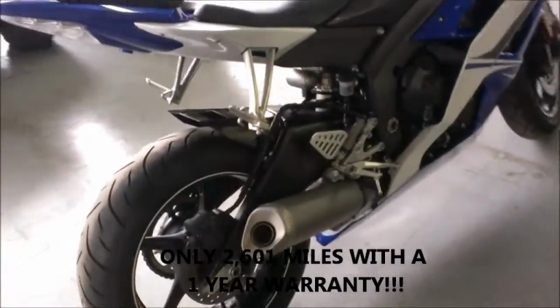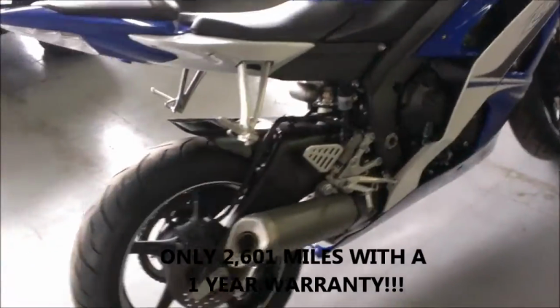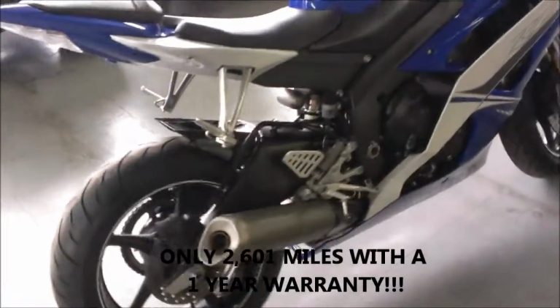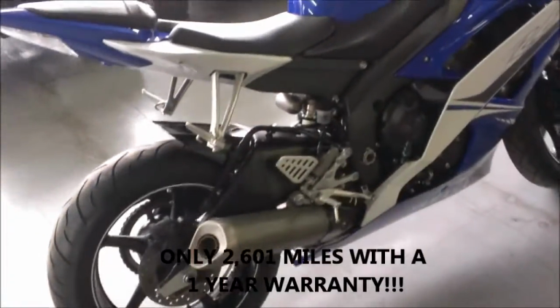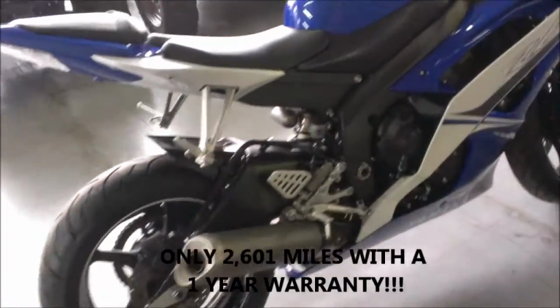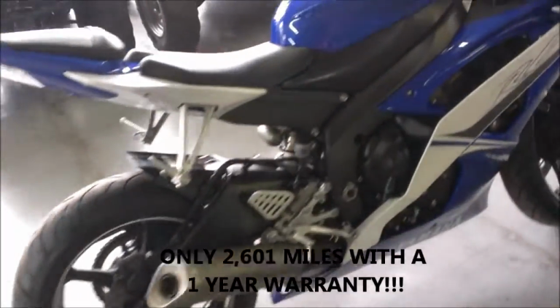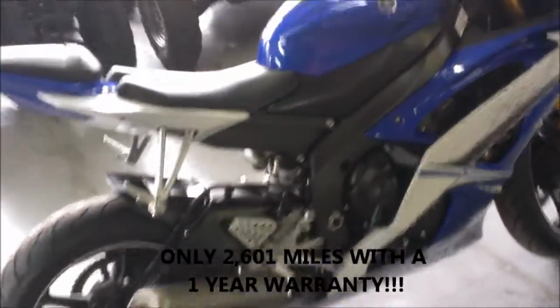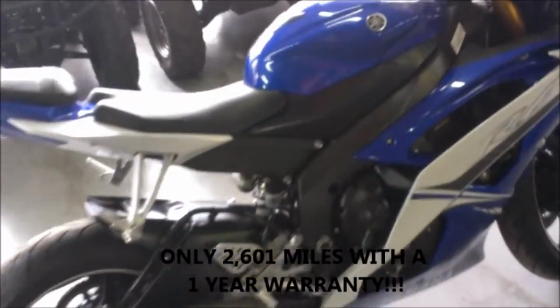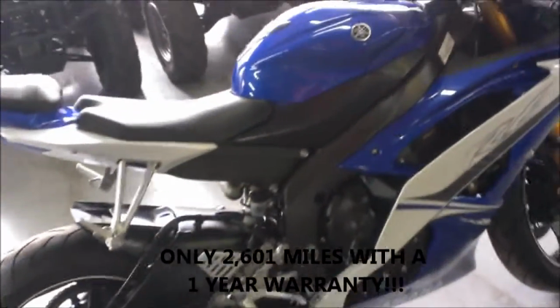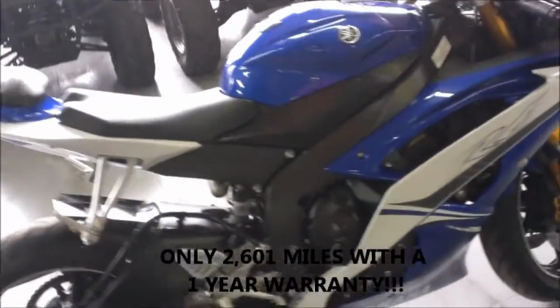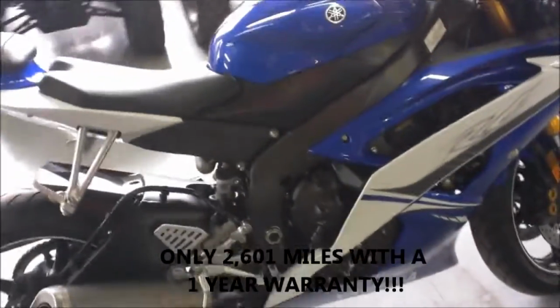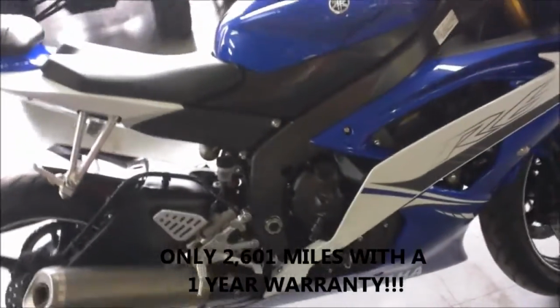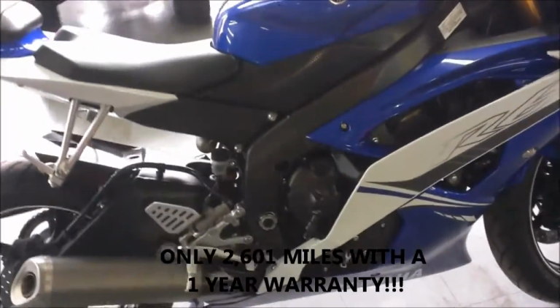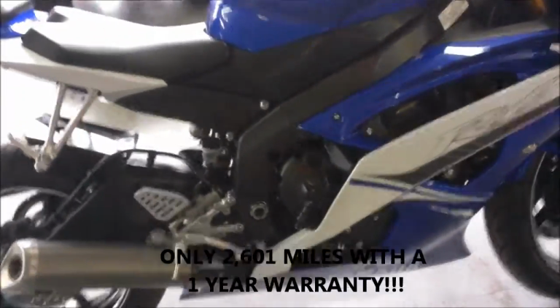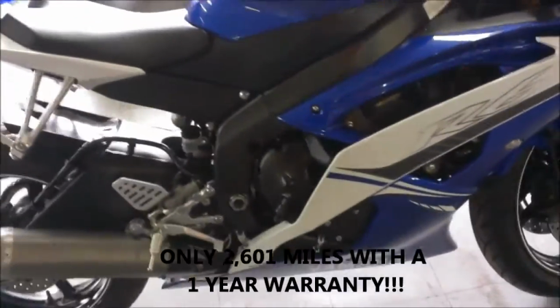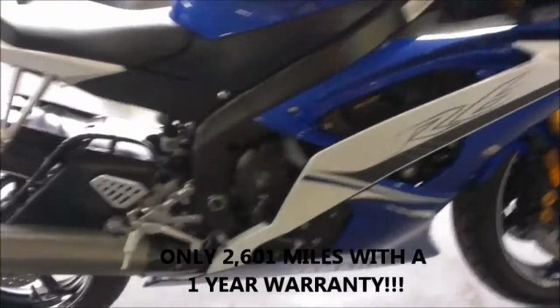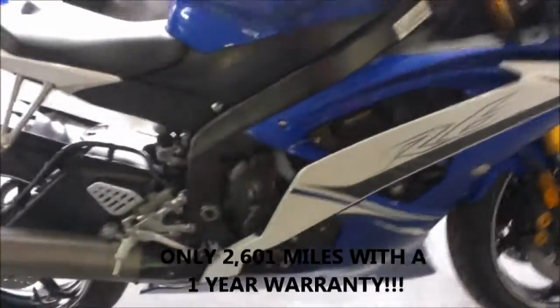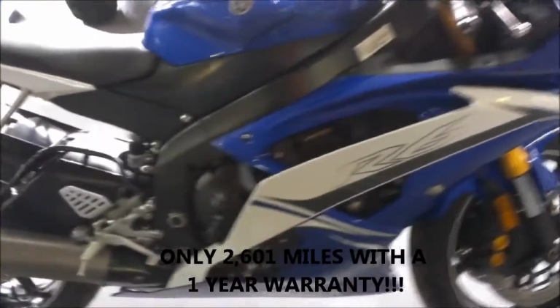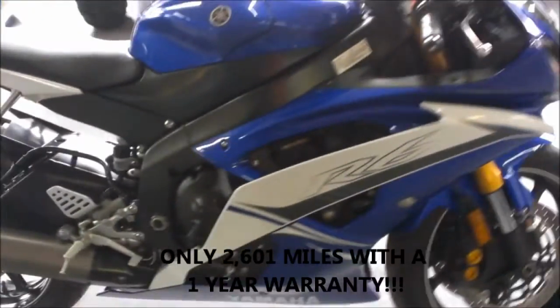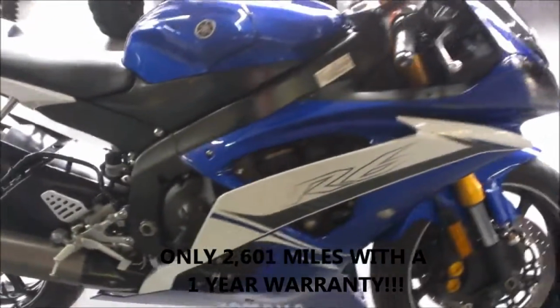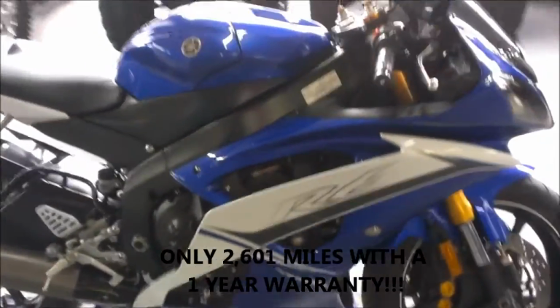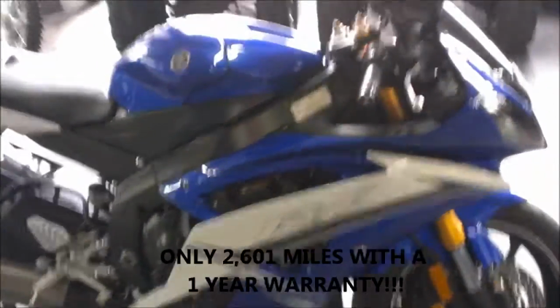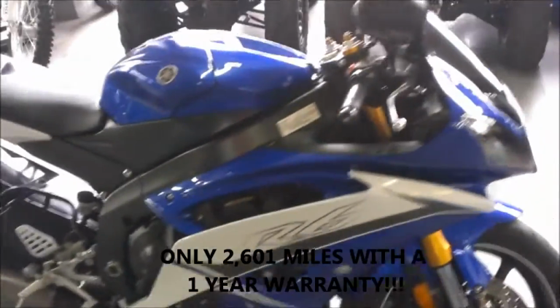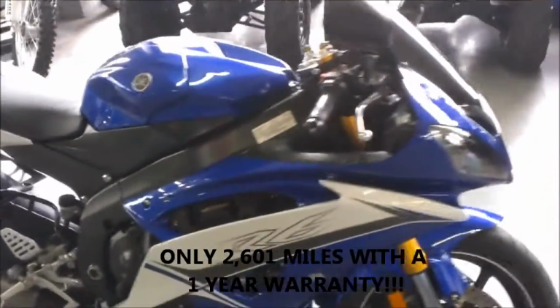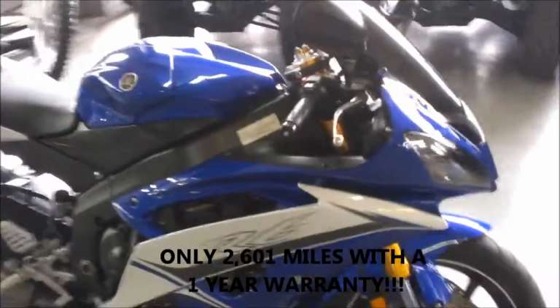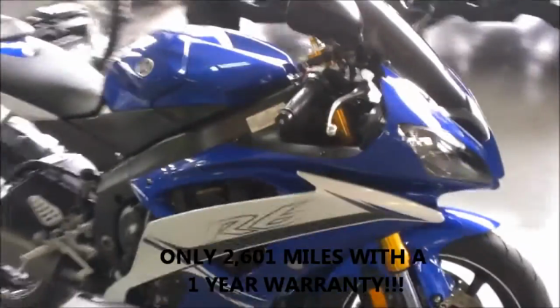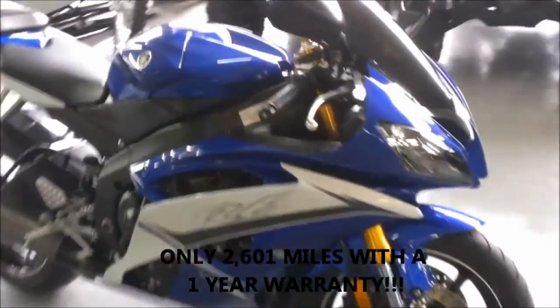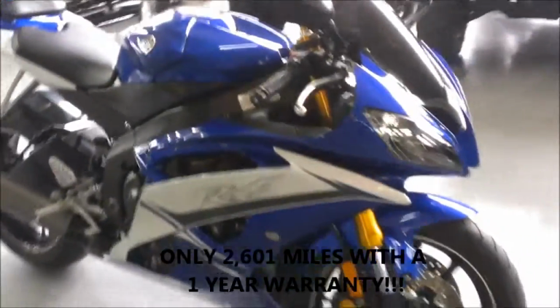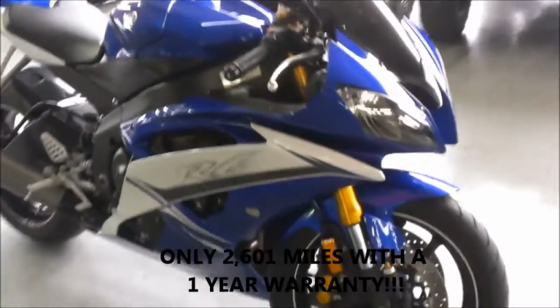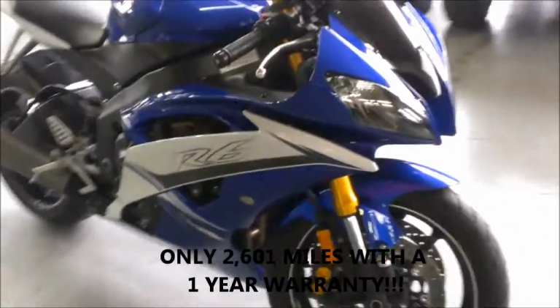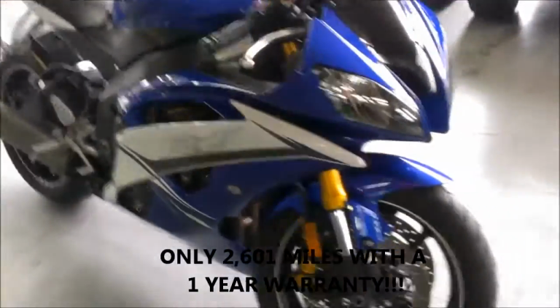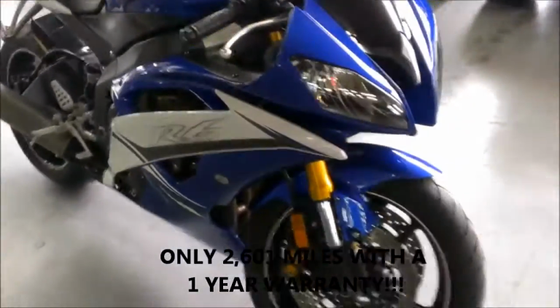It has a fender eliminator kit with integrated LED rear turn signals, LED front turn signals and more.